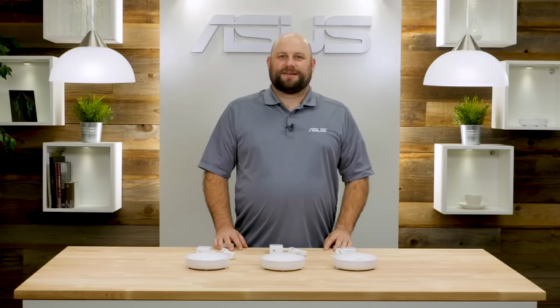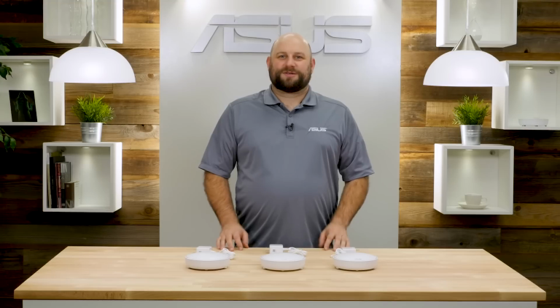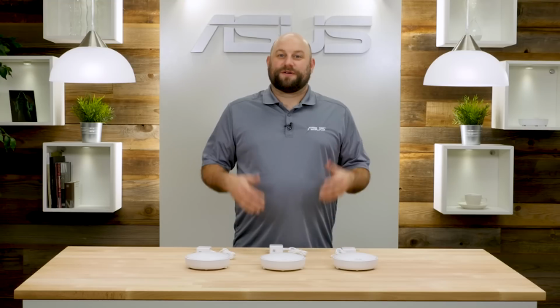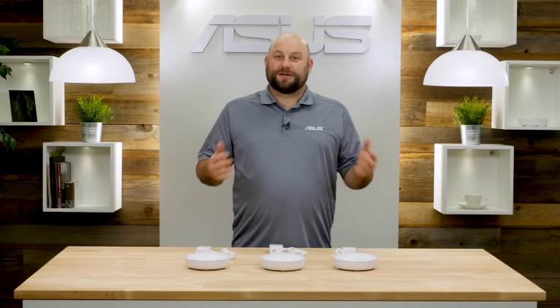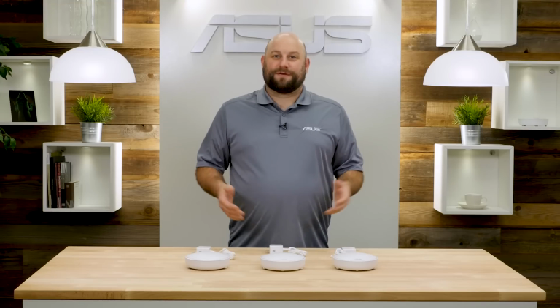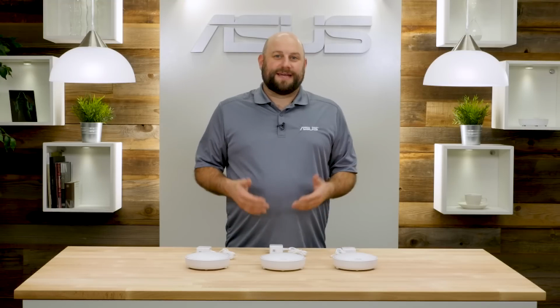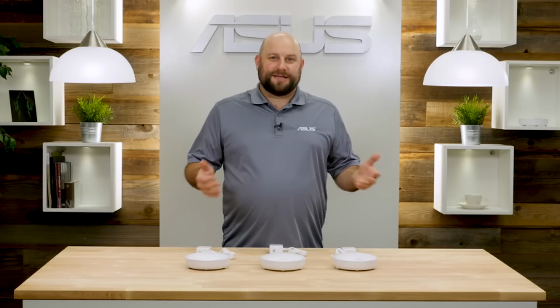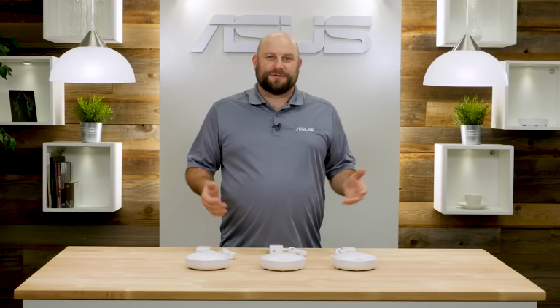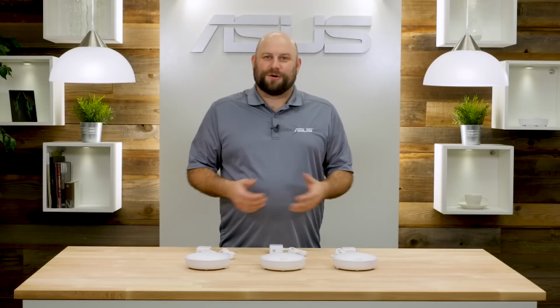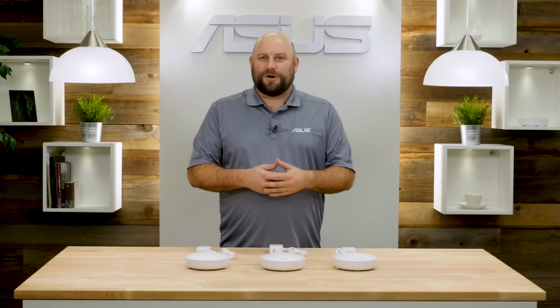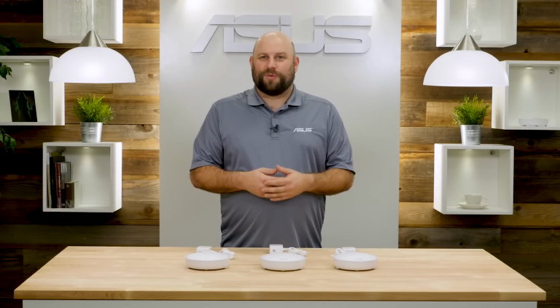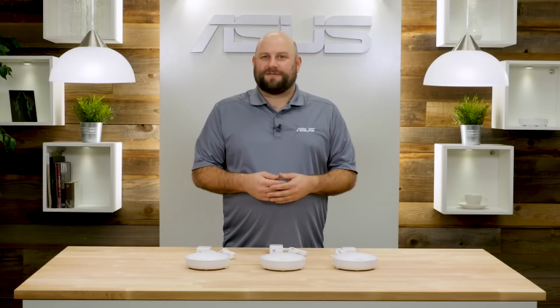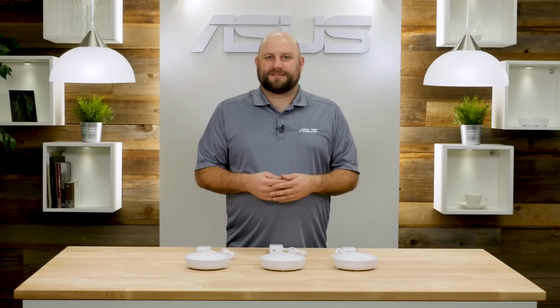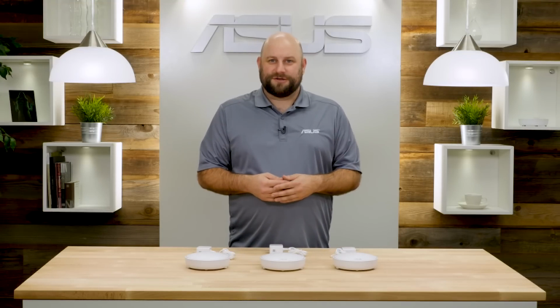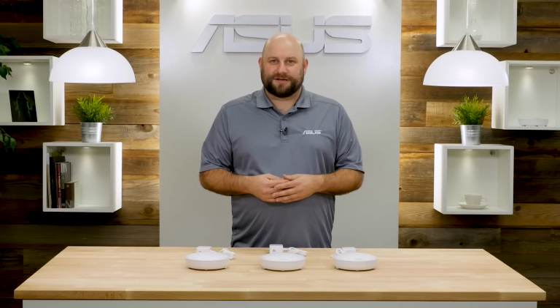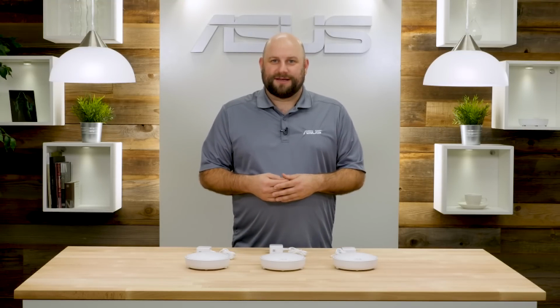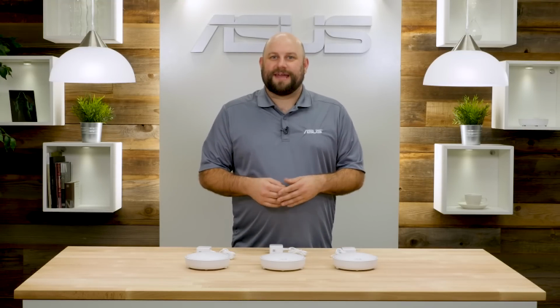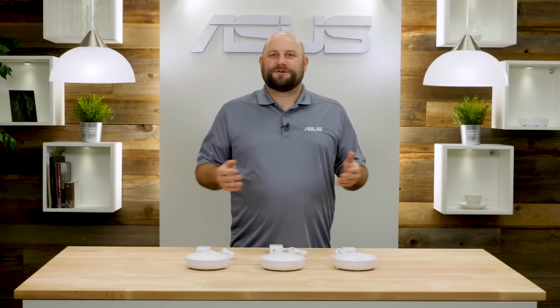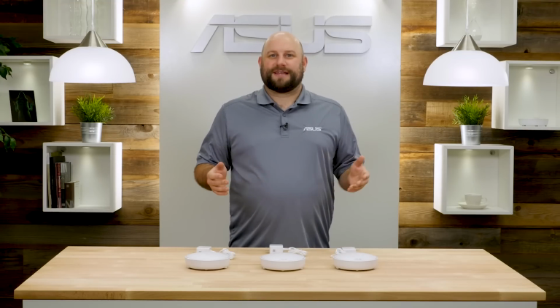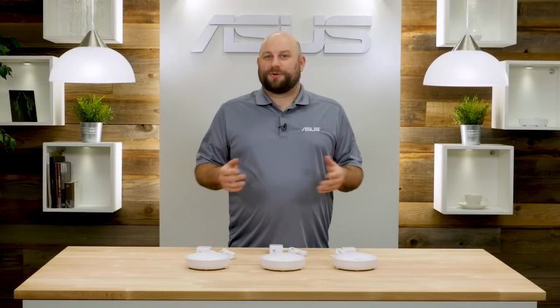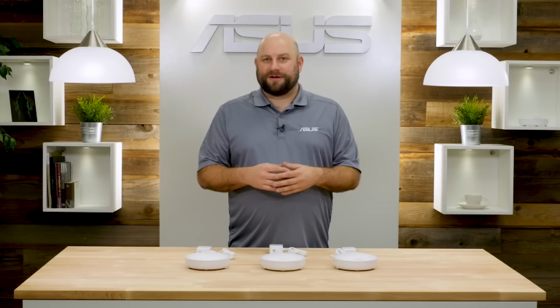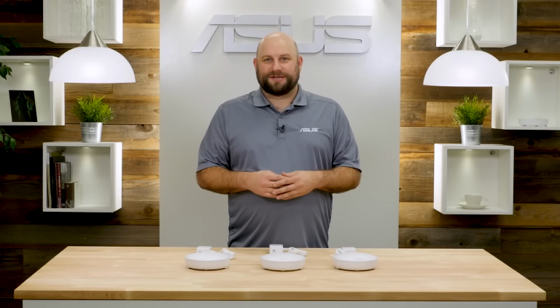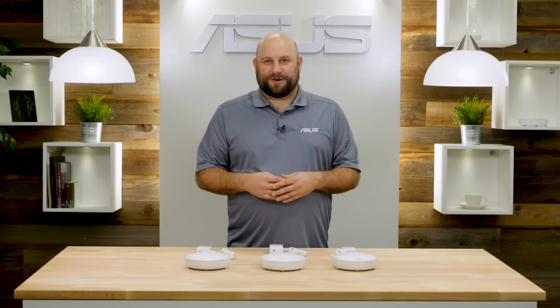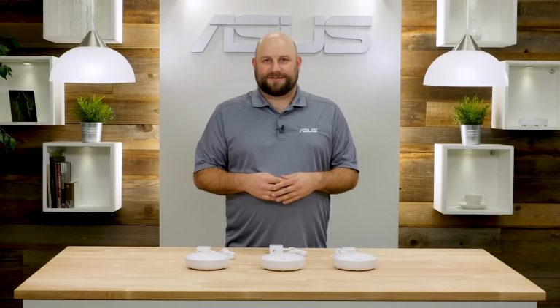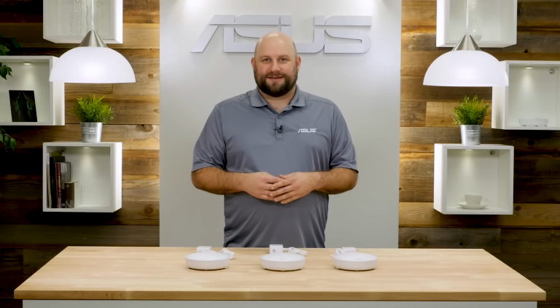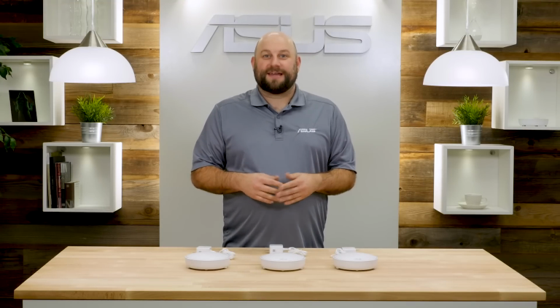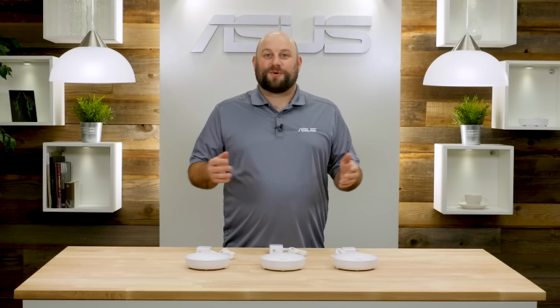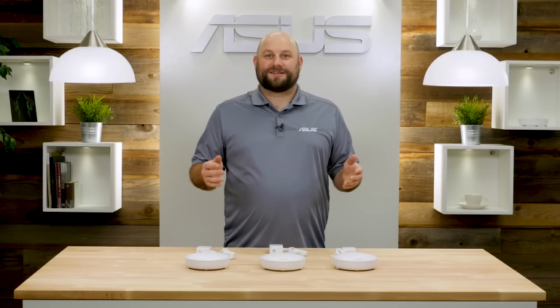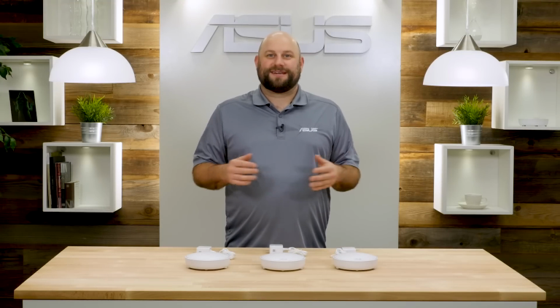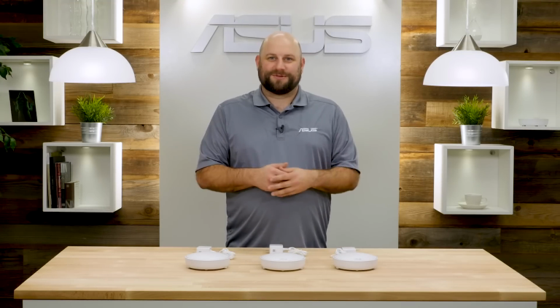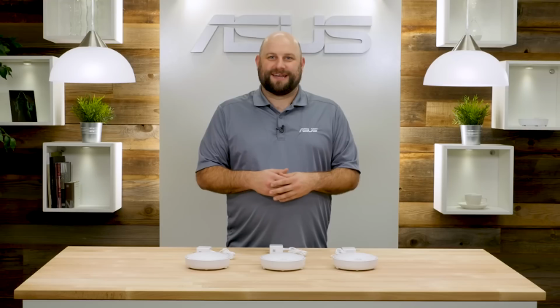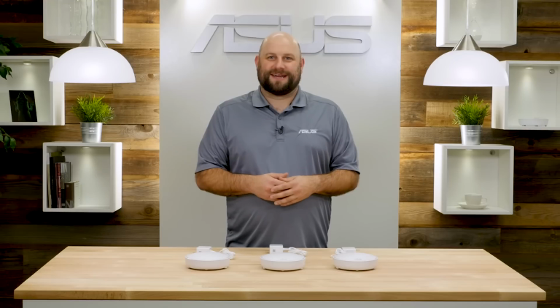So if you're looking for an easy-to-use, whole-home Wi-Fi solution, the ASUS Lyra would be a great choice. Thanks for watching, and we'll see you next time.